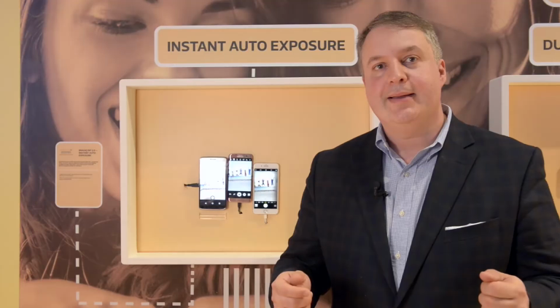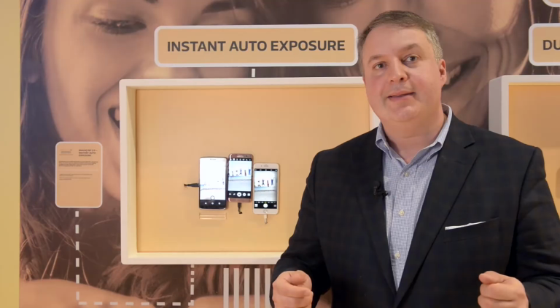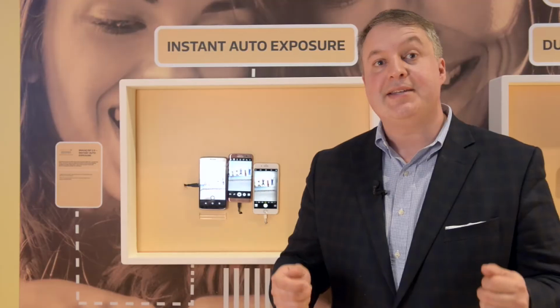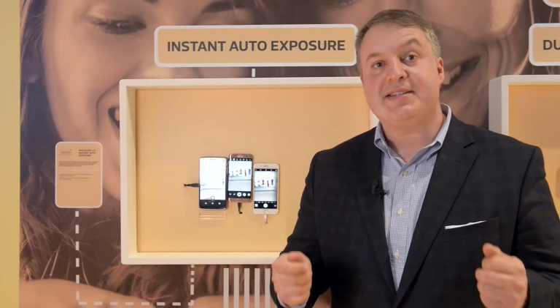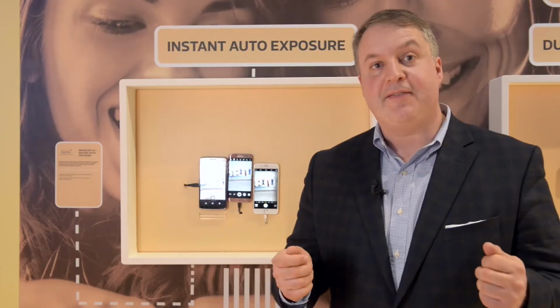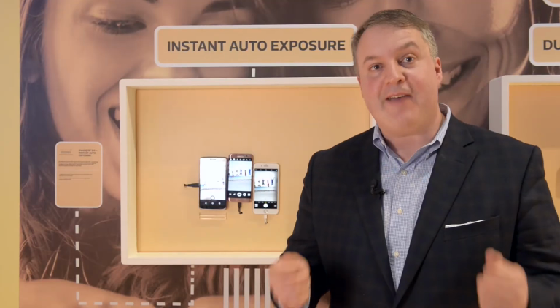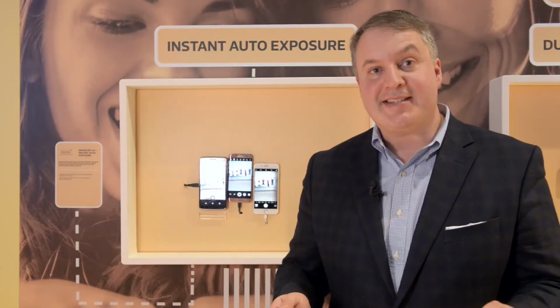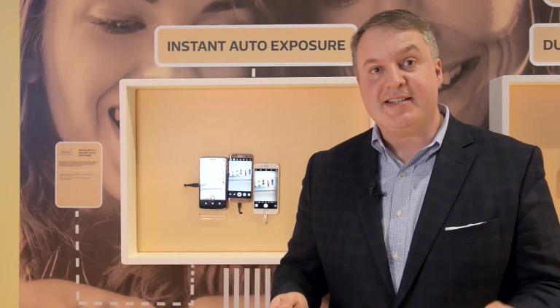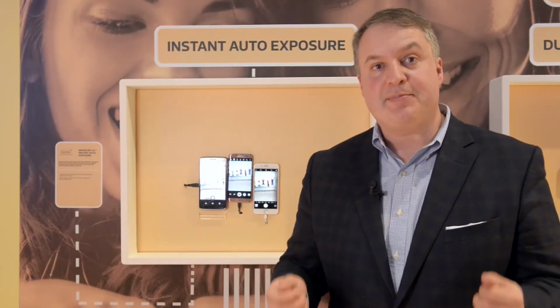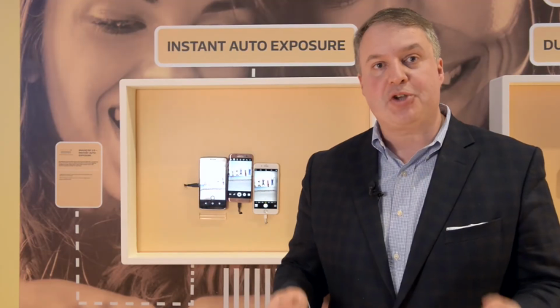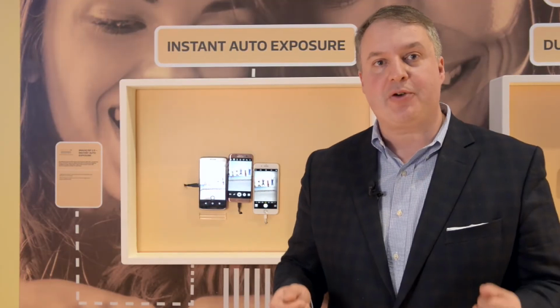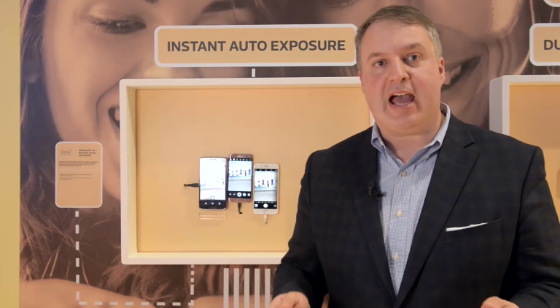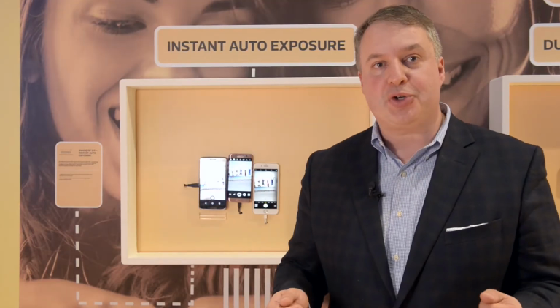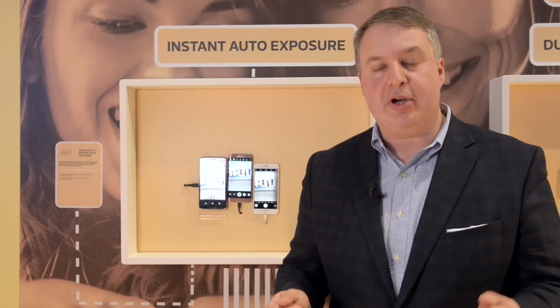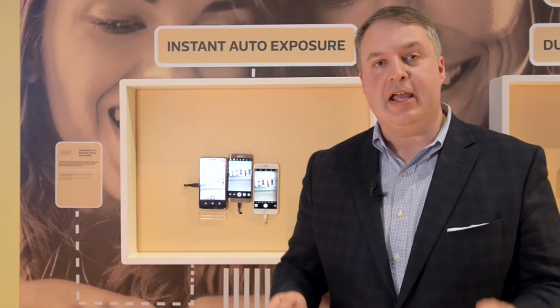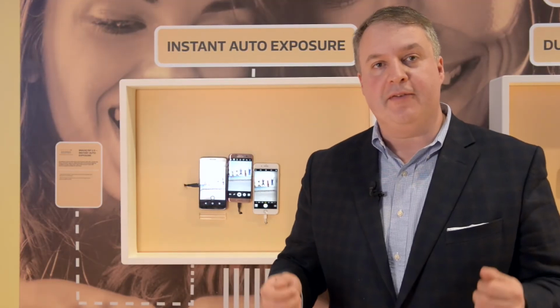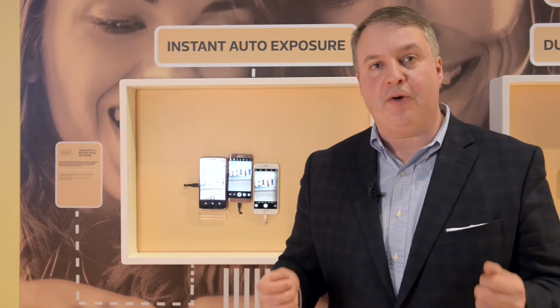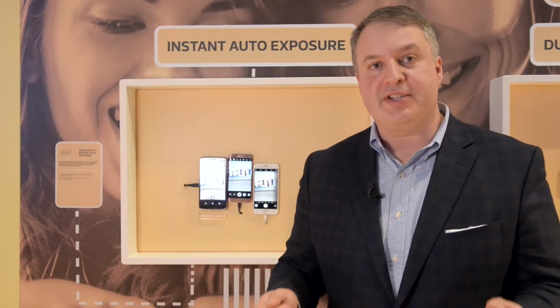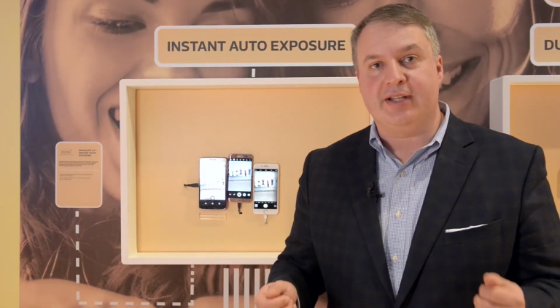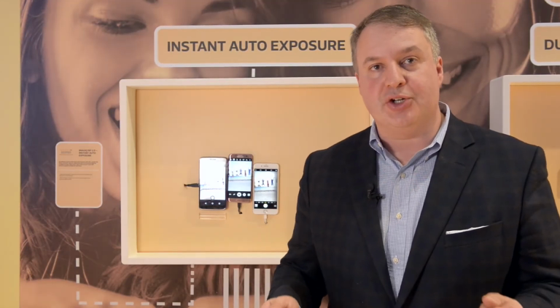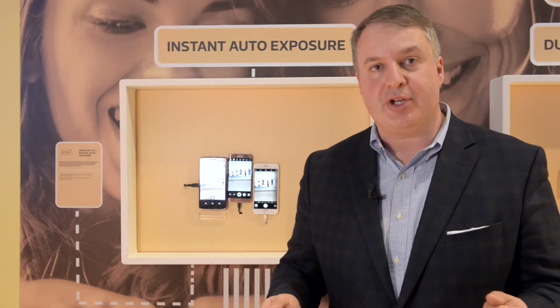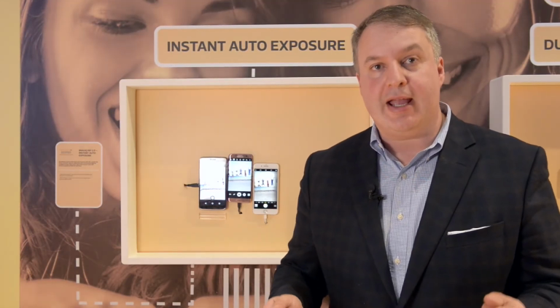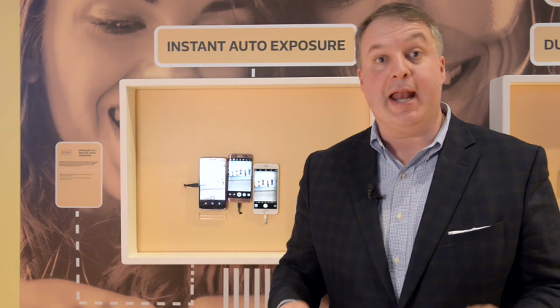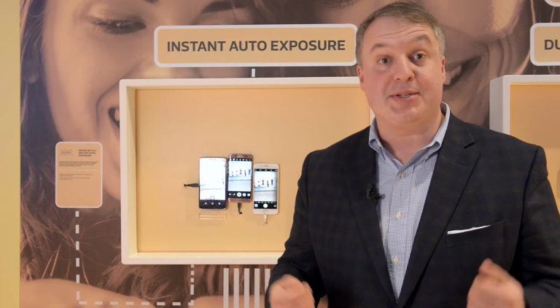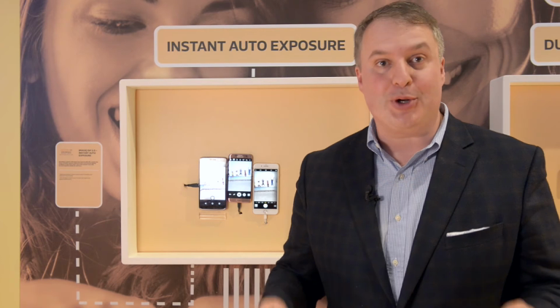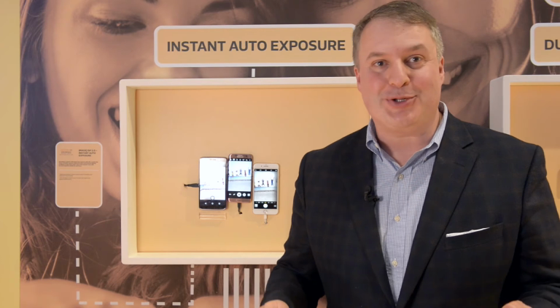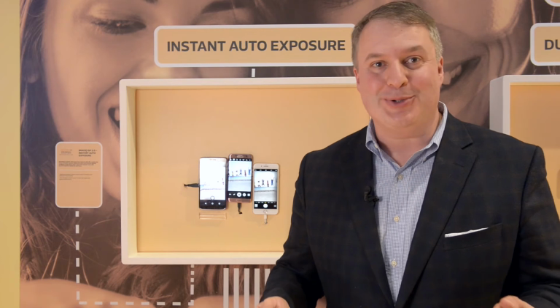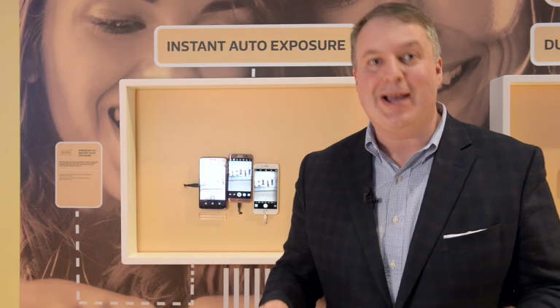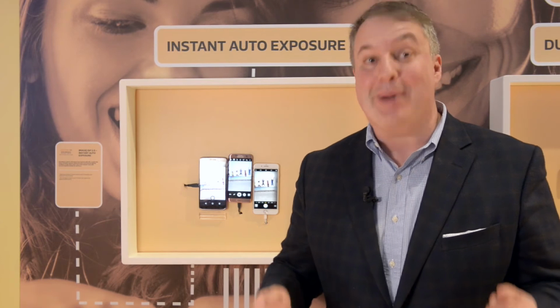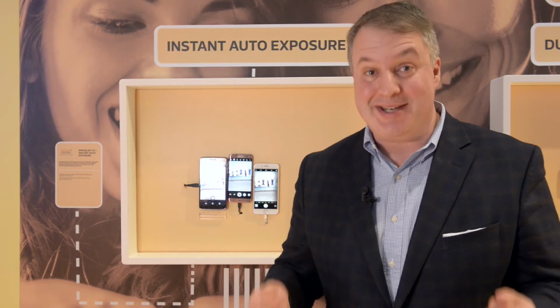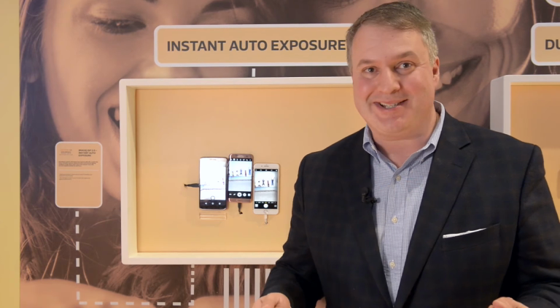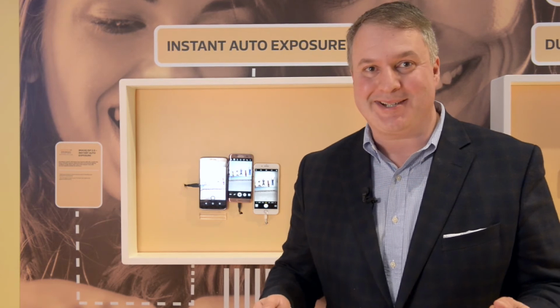This is the fastest picture capture in phone technology and is brought to you by MediaTek.